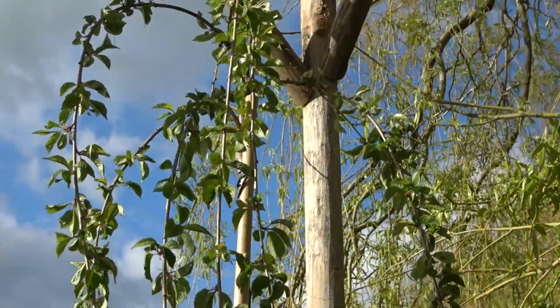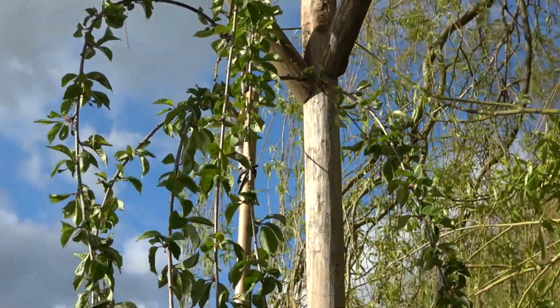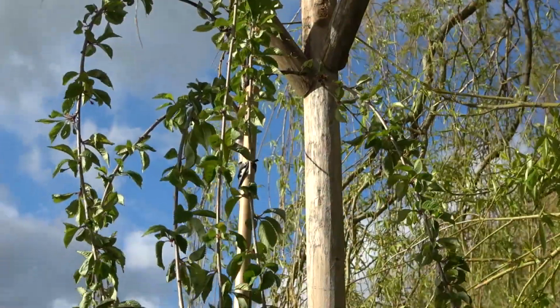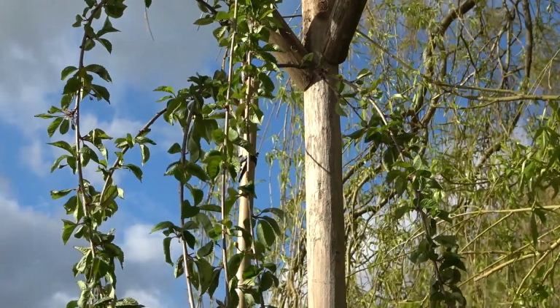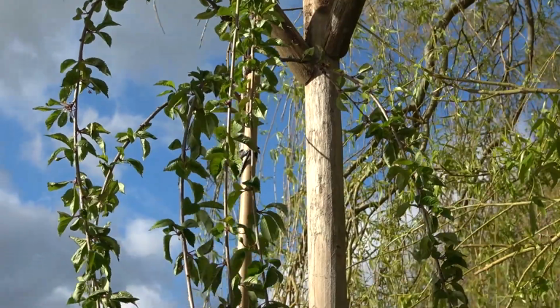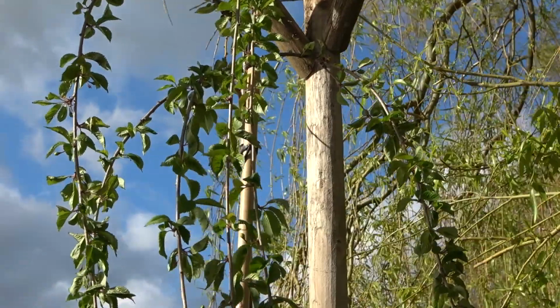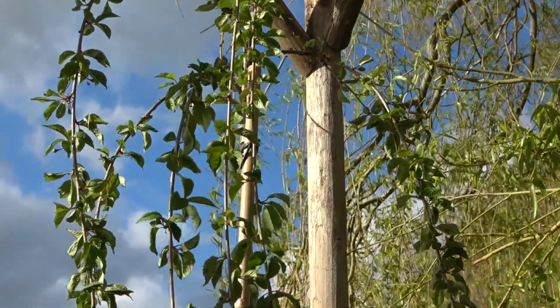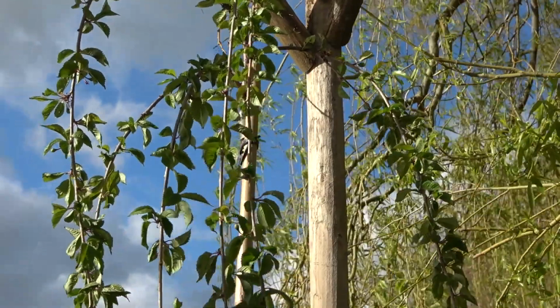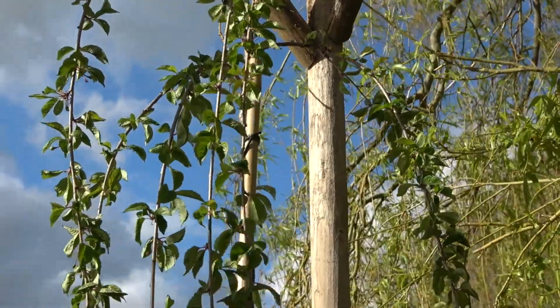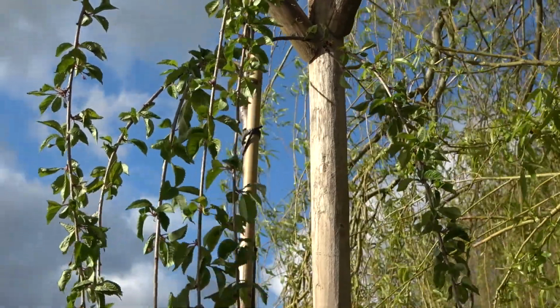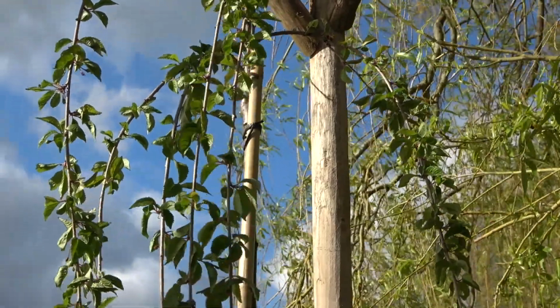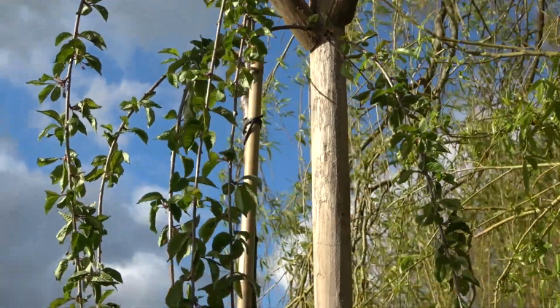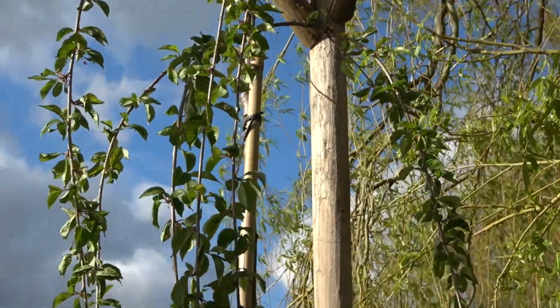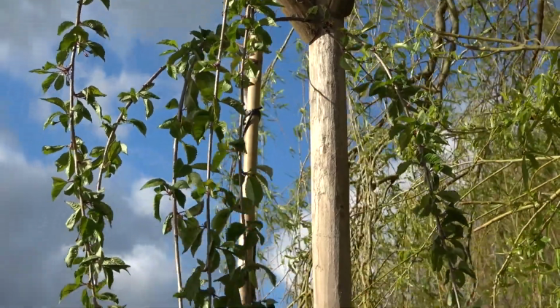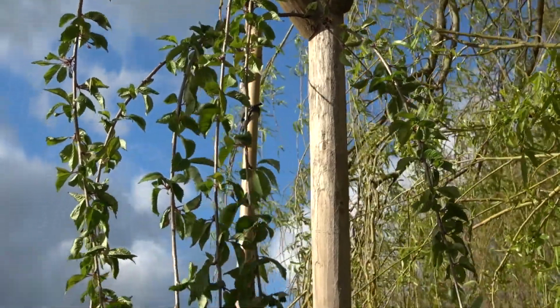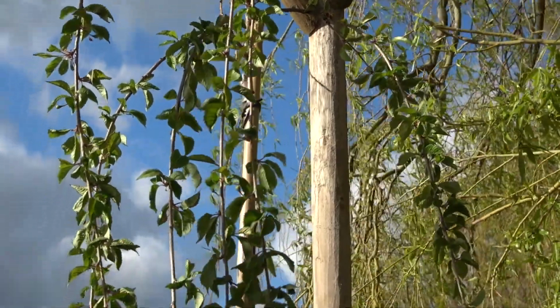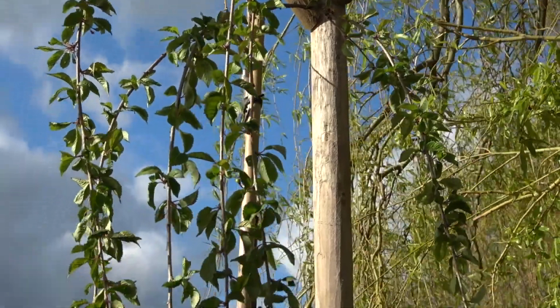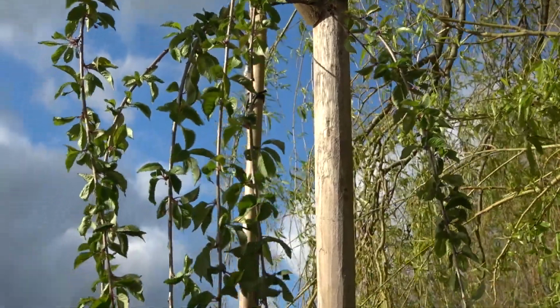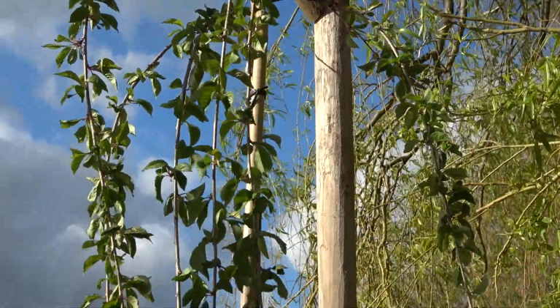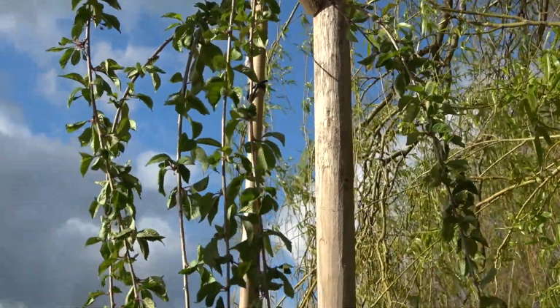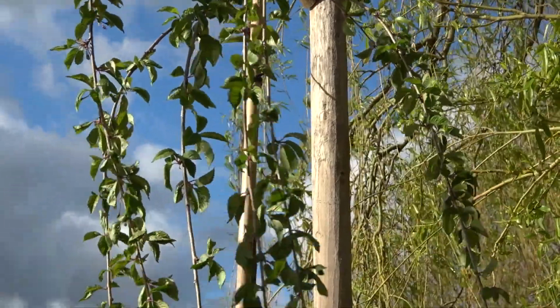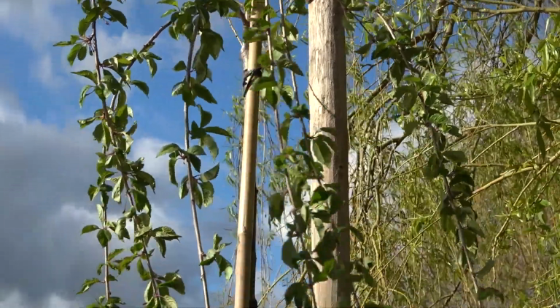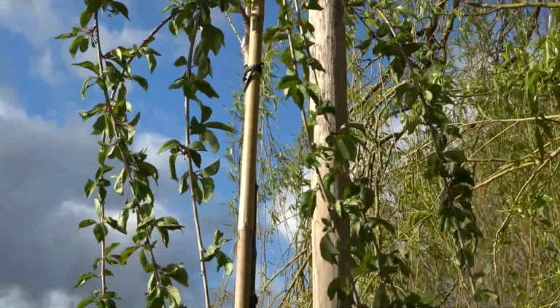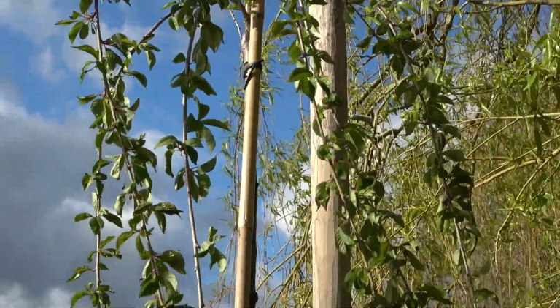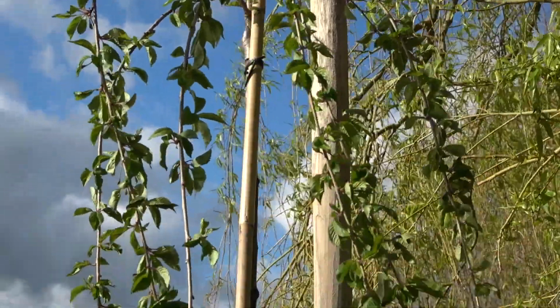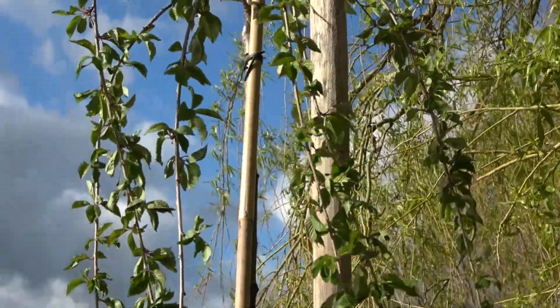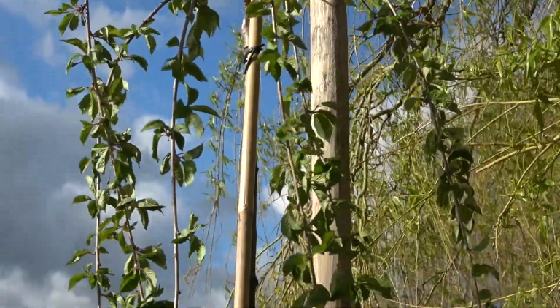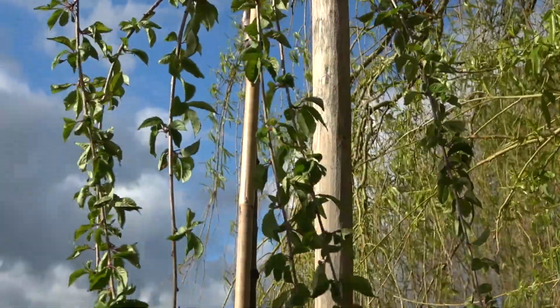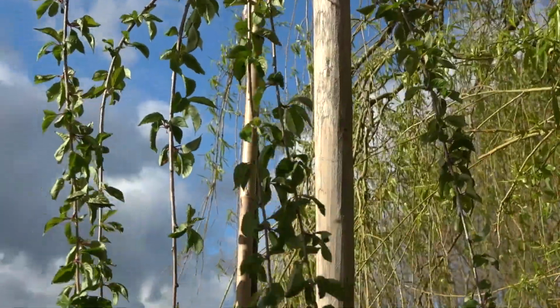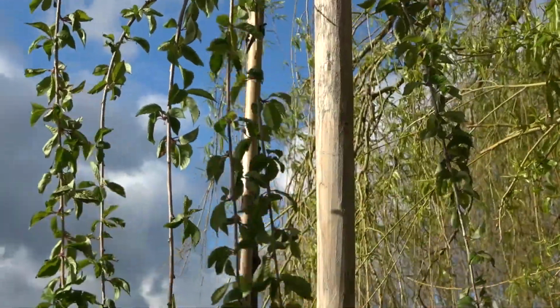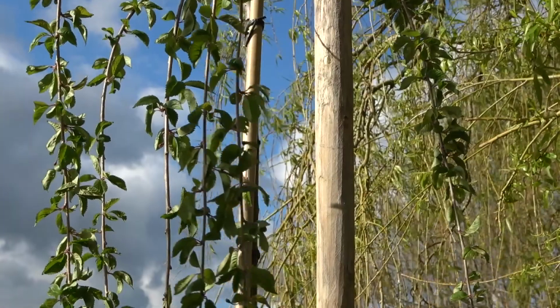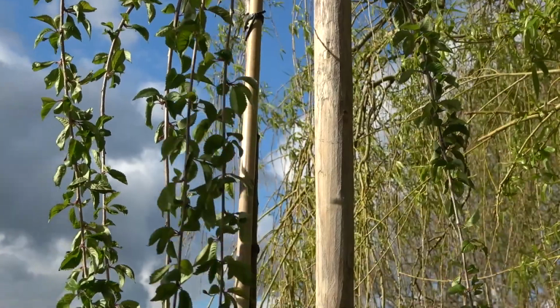Rogier saw this tree in the garden center, he fell in love with it and I am so happy he did. And I am so happy with it.